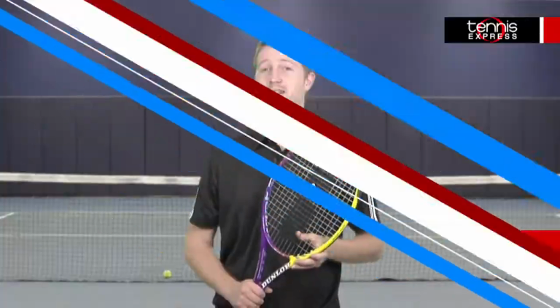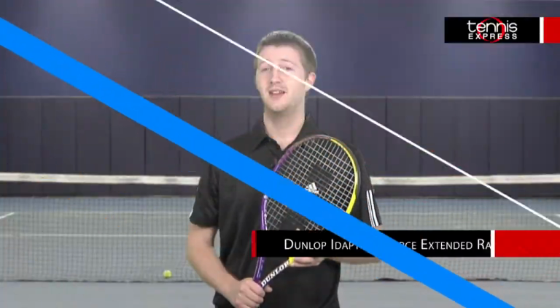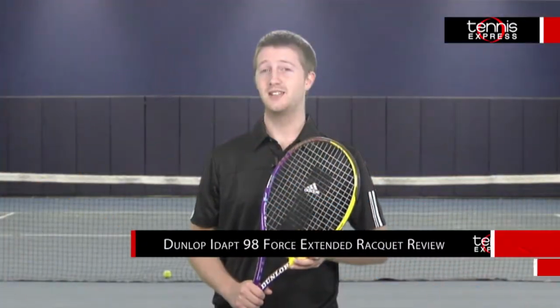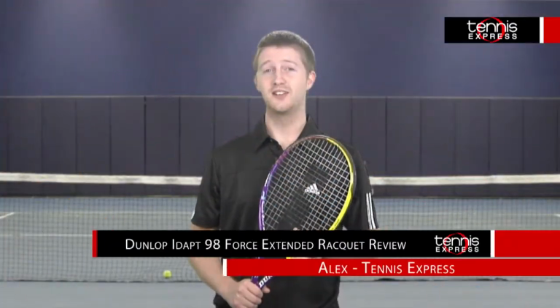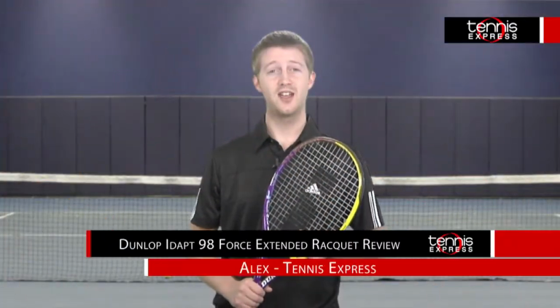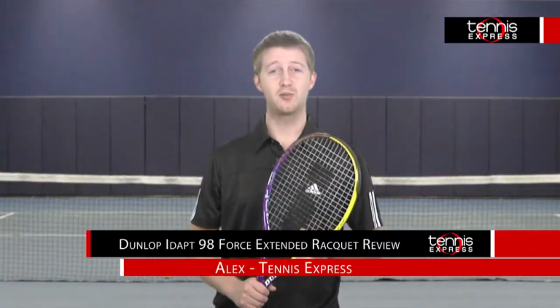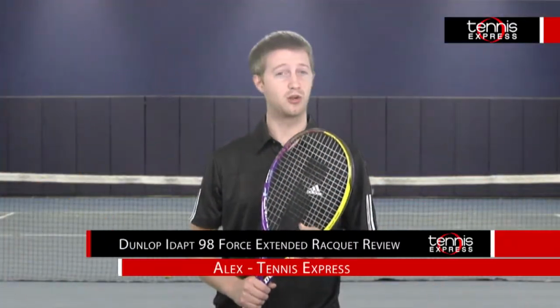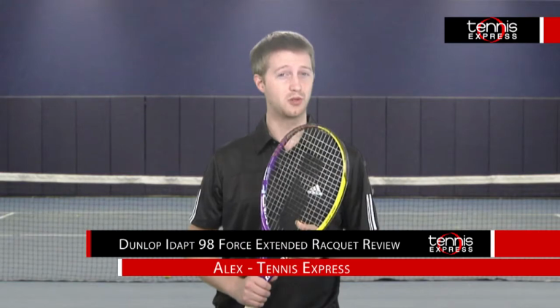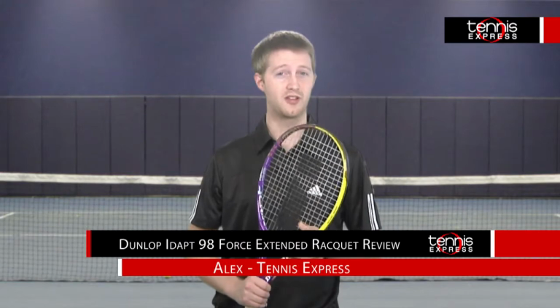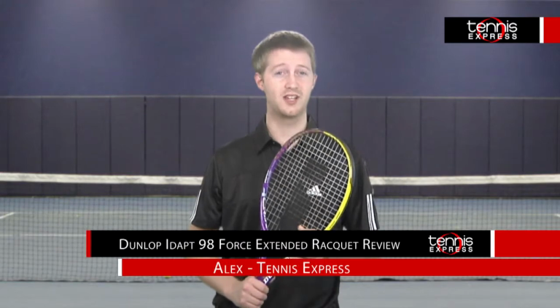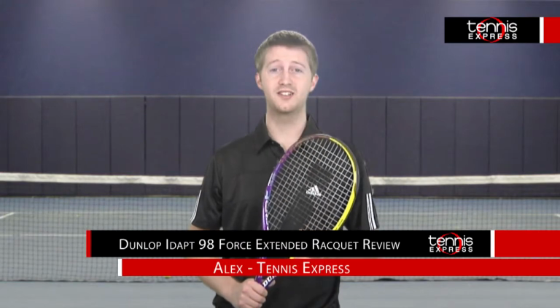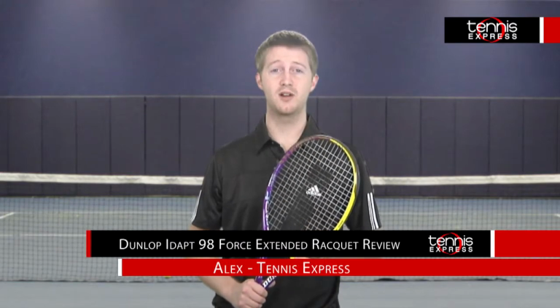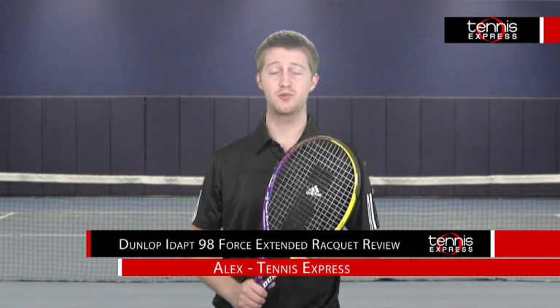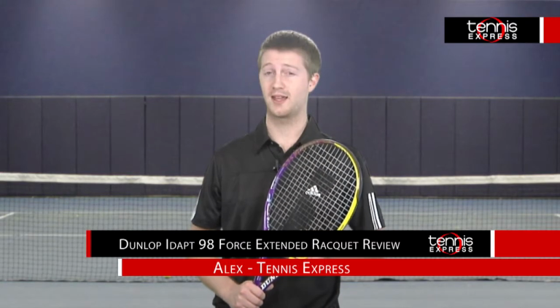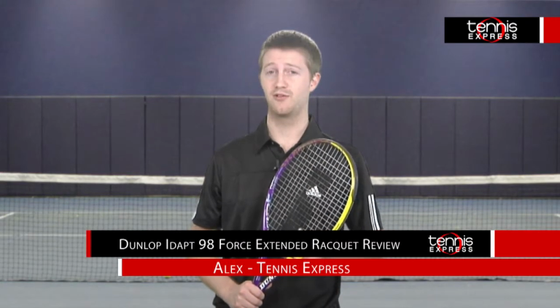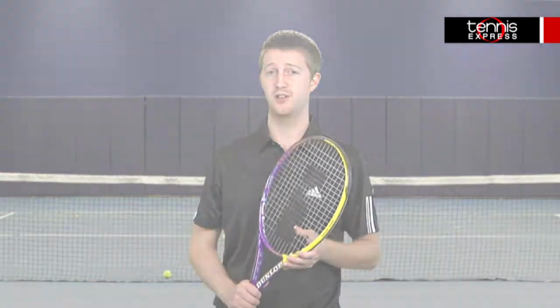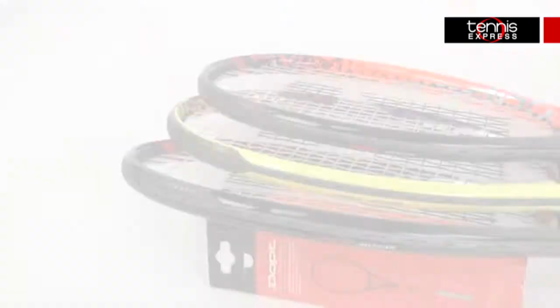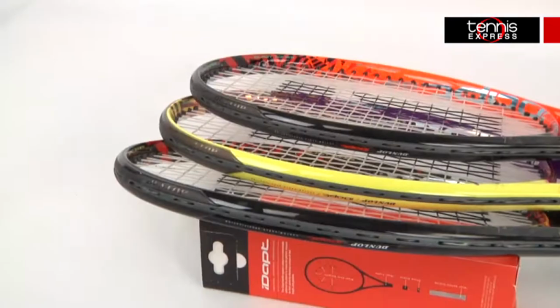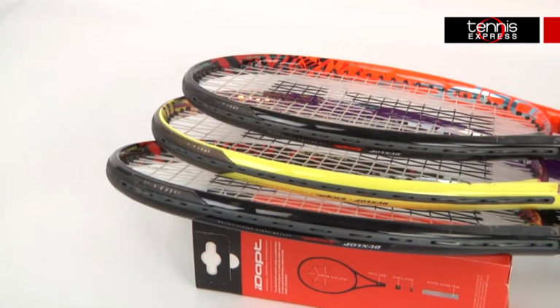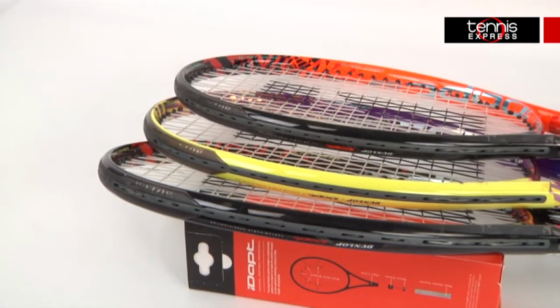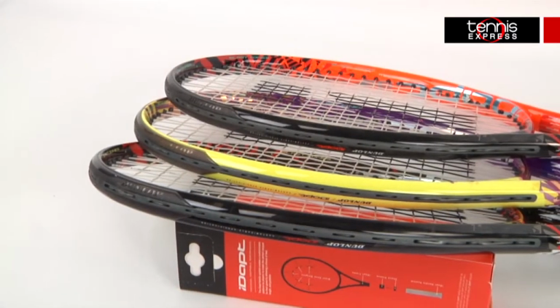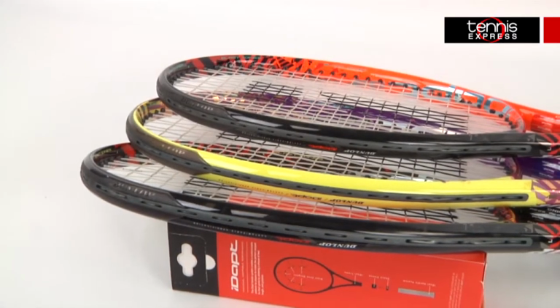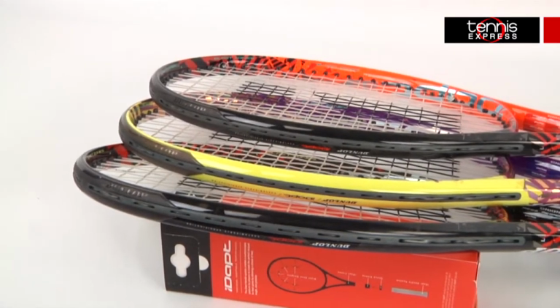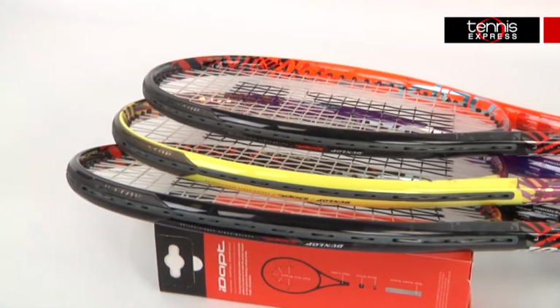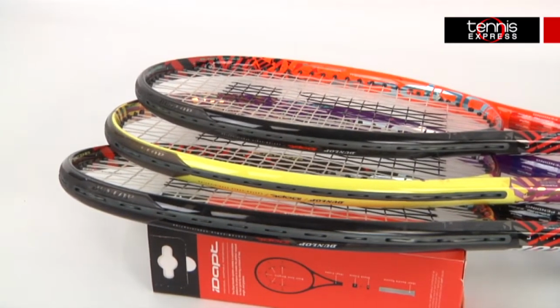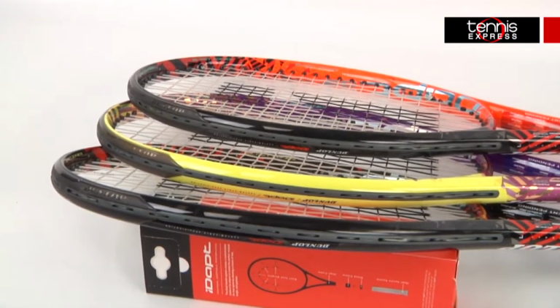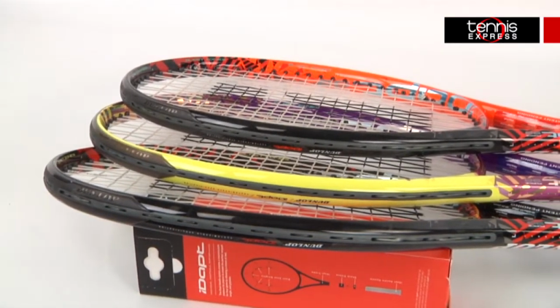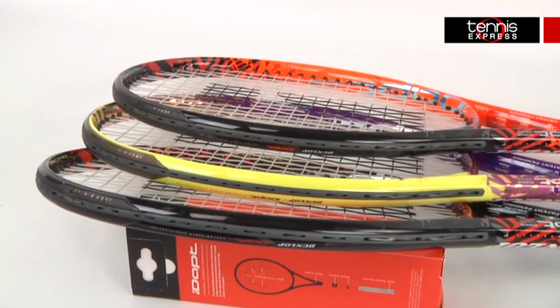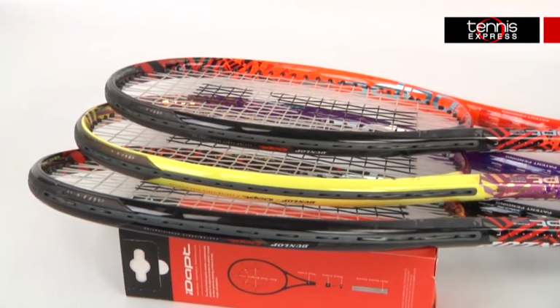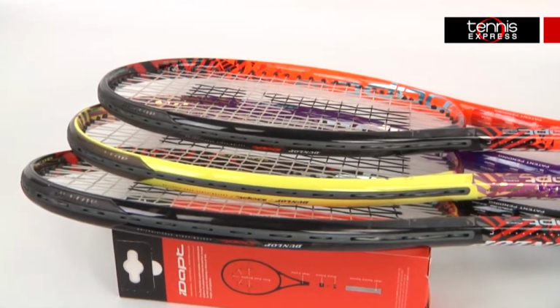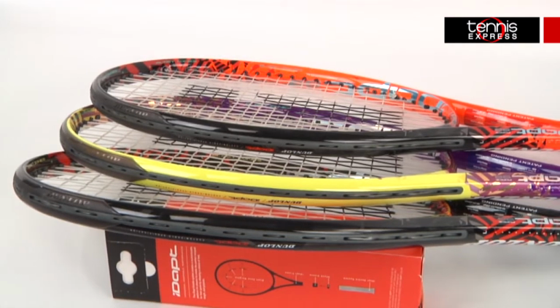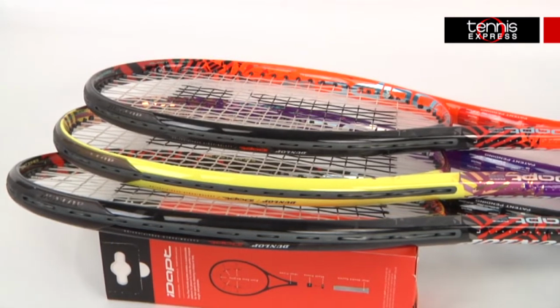Hey Tennis fans, welcome to another Tennis Express Racket Review. Today we're reviewing the Dunlop IDAPT Force 98 Extended.